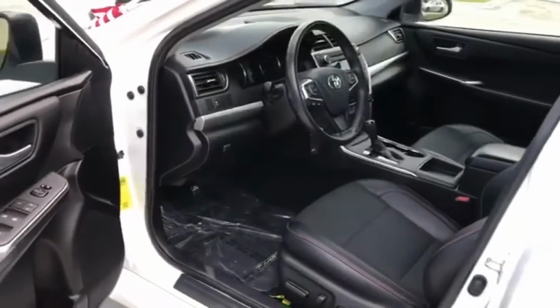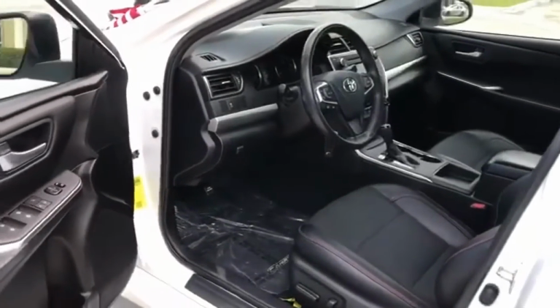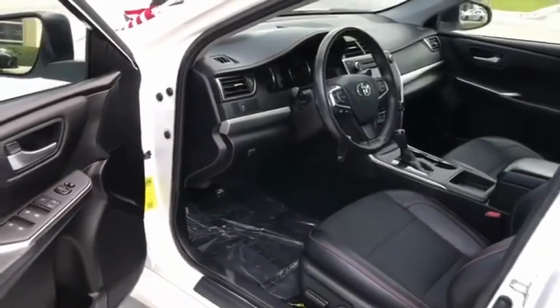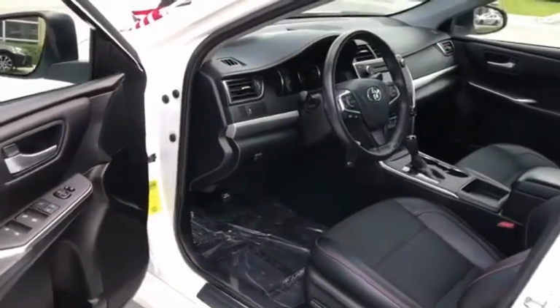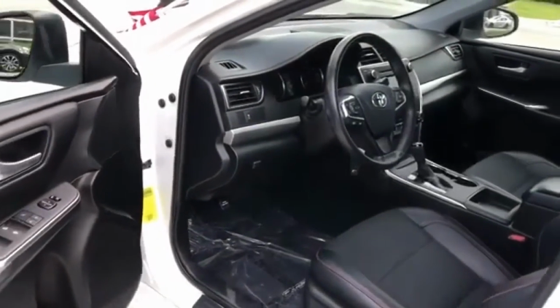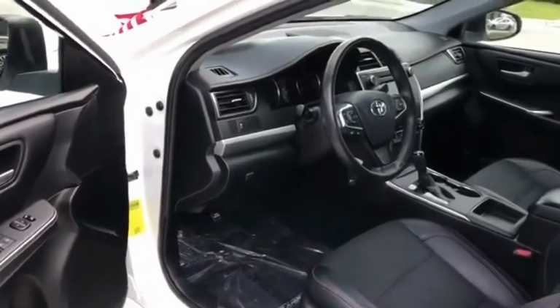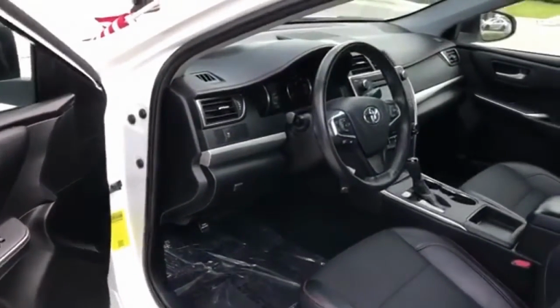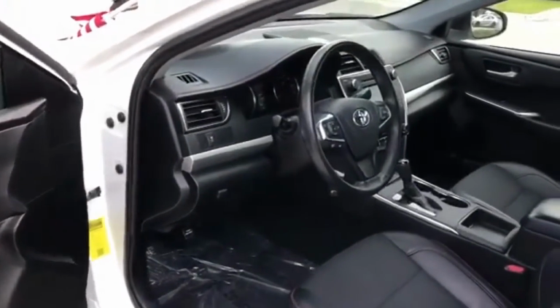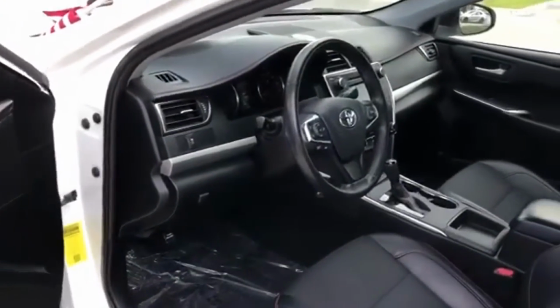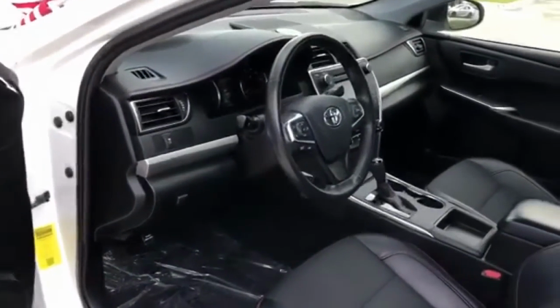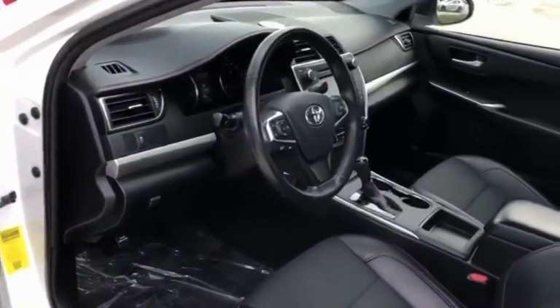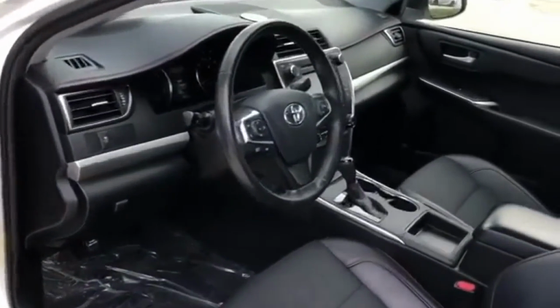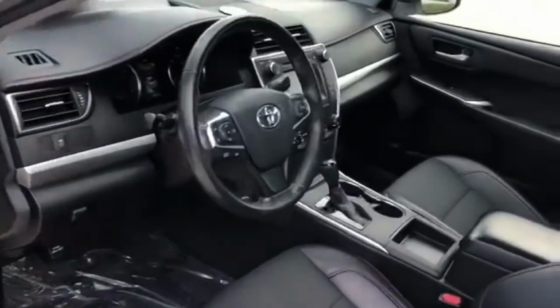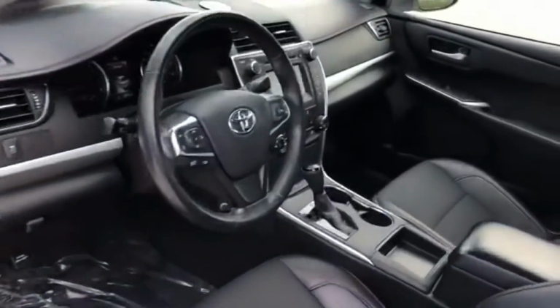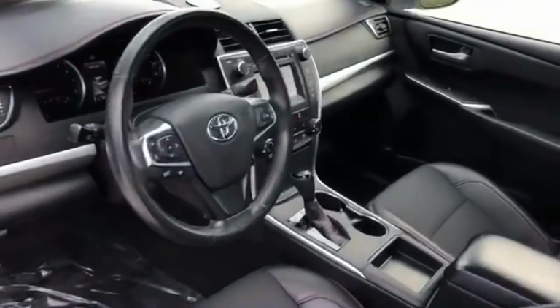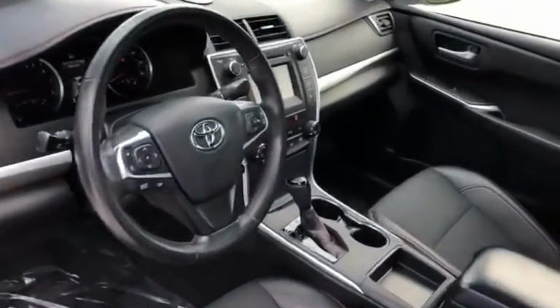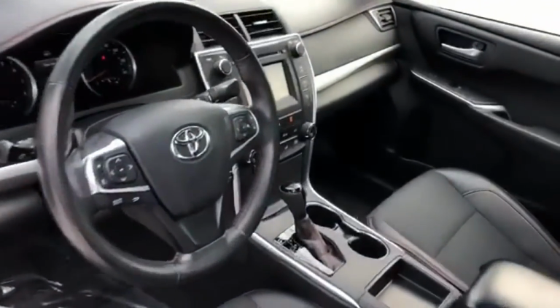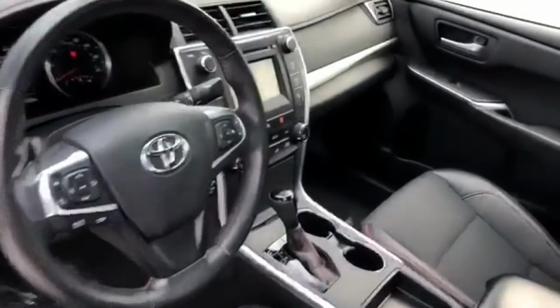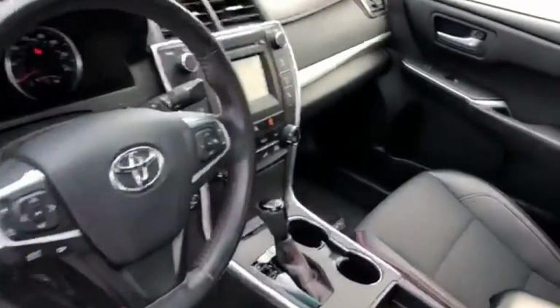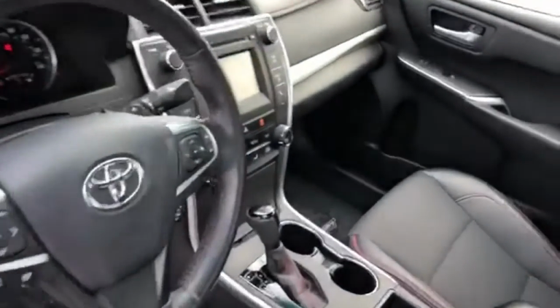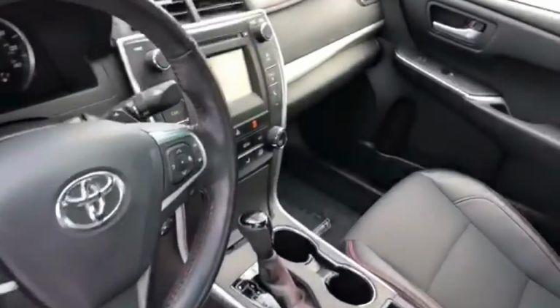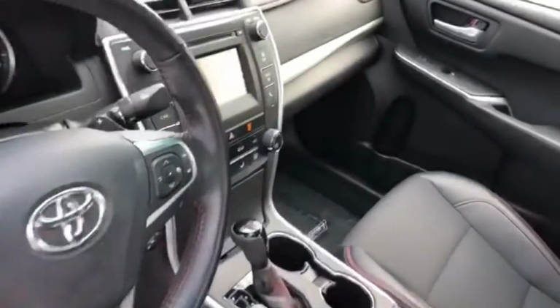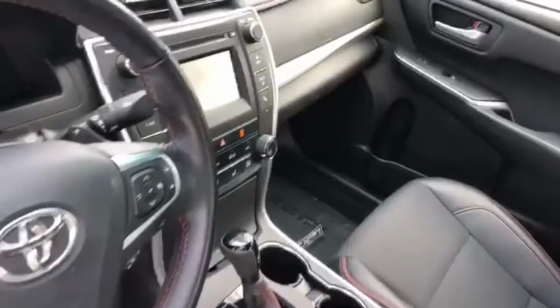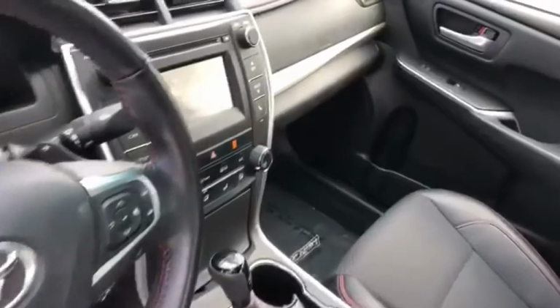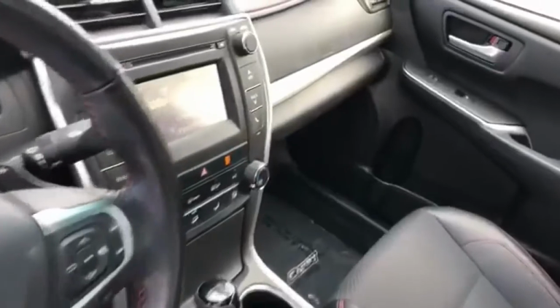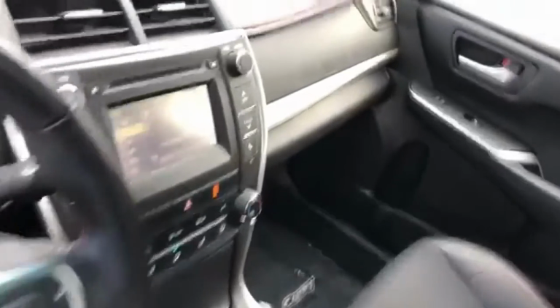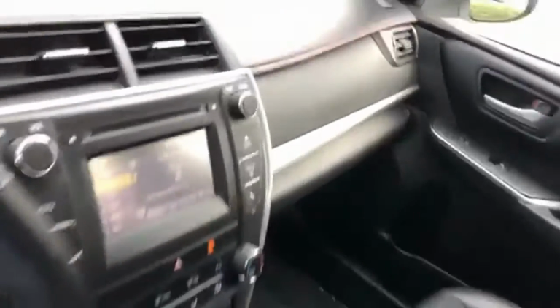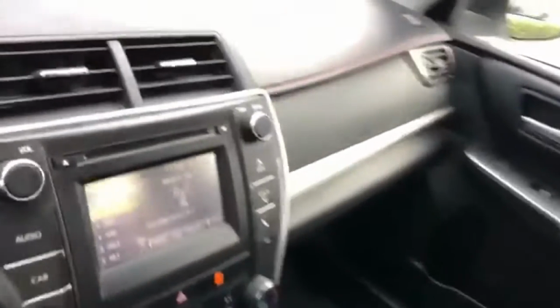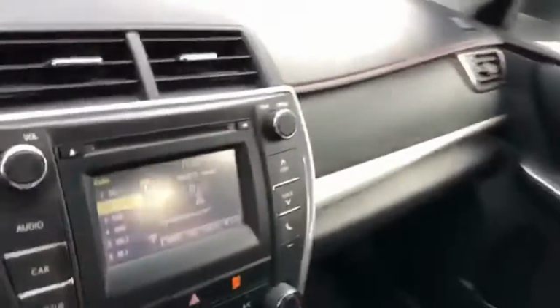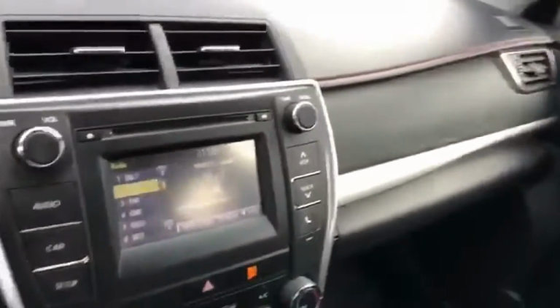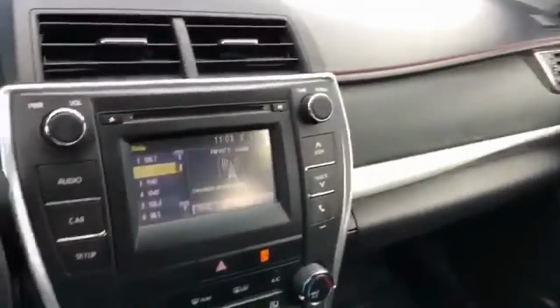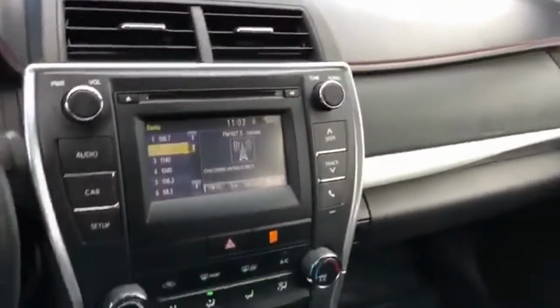Convenient. Quality. Toyota. See what it can do for you when you take it for a test drive.